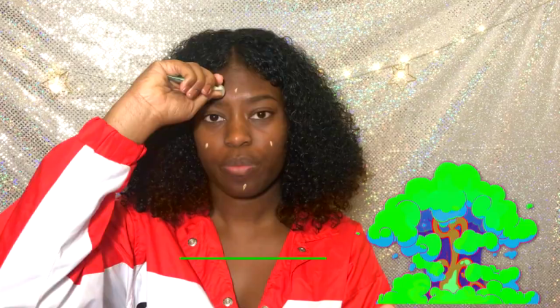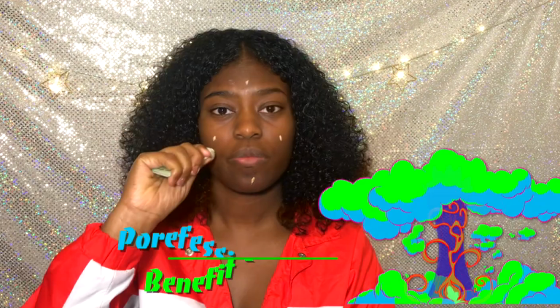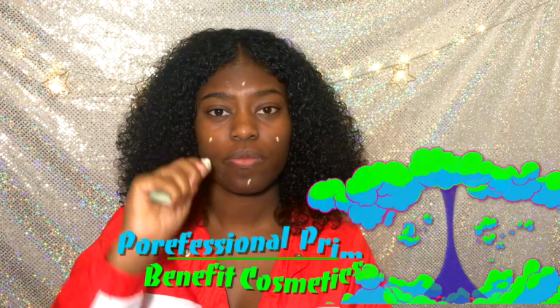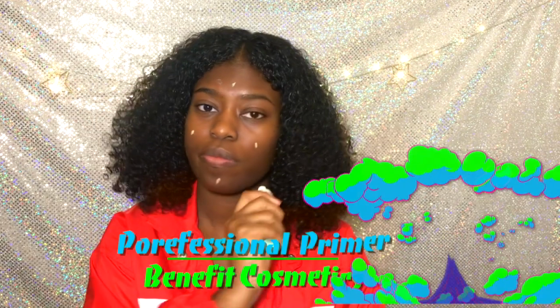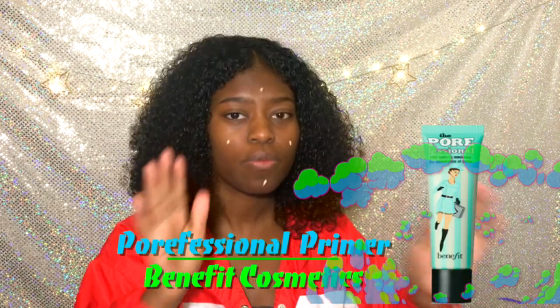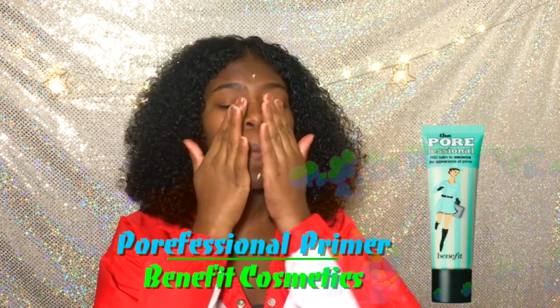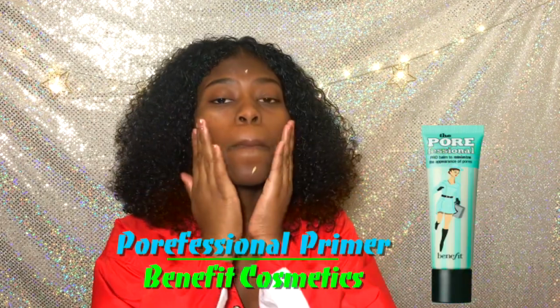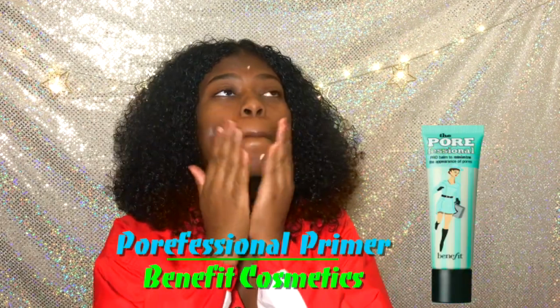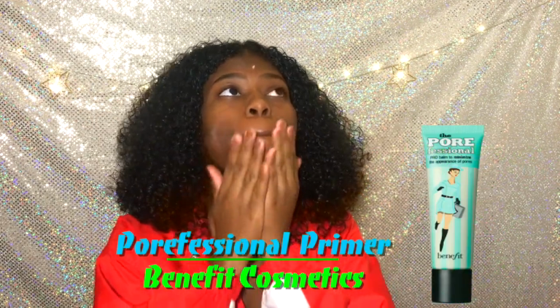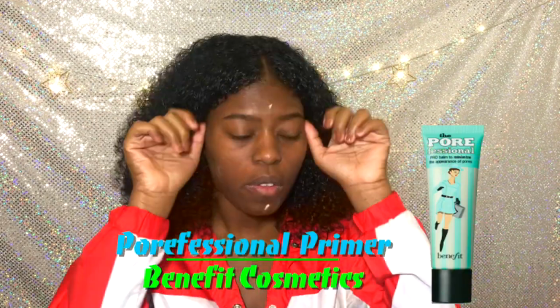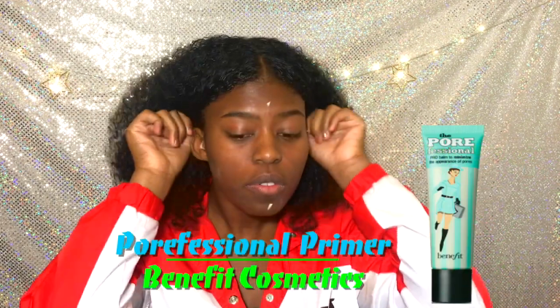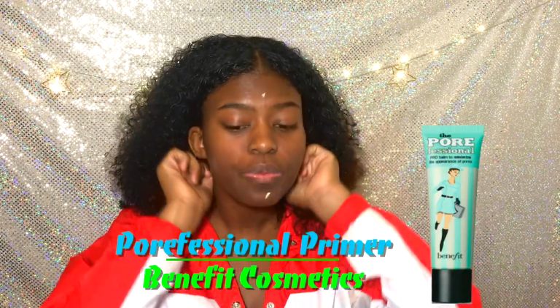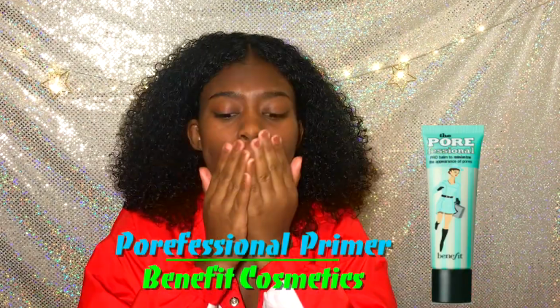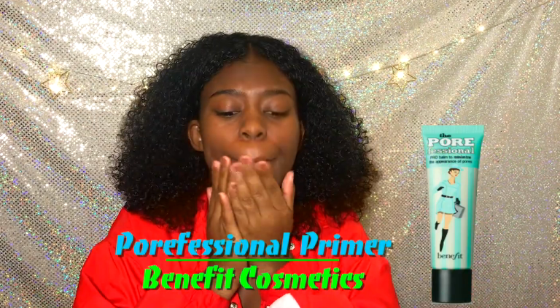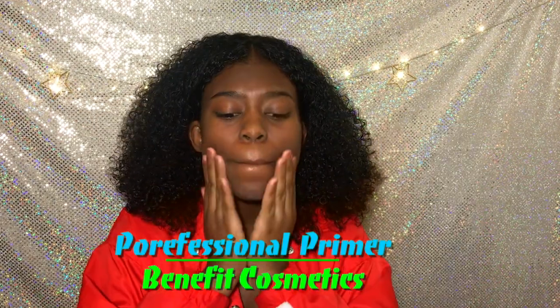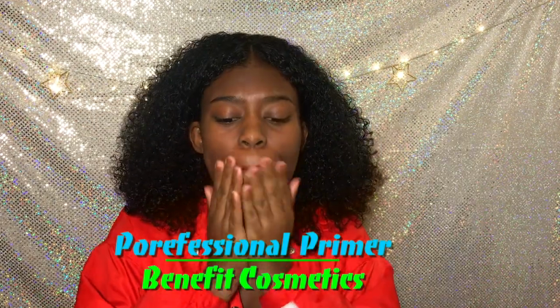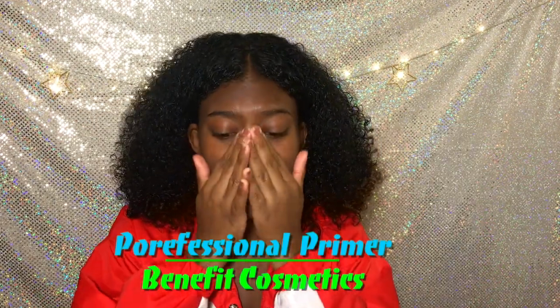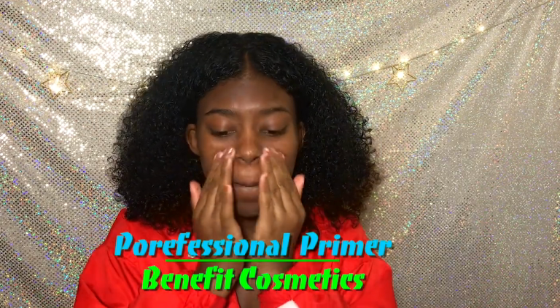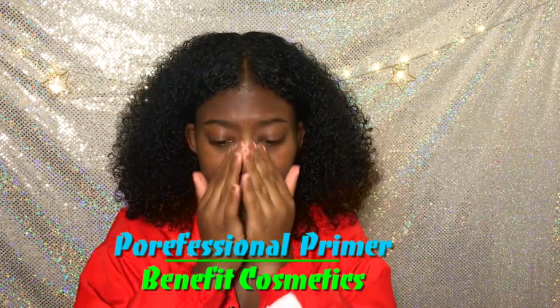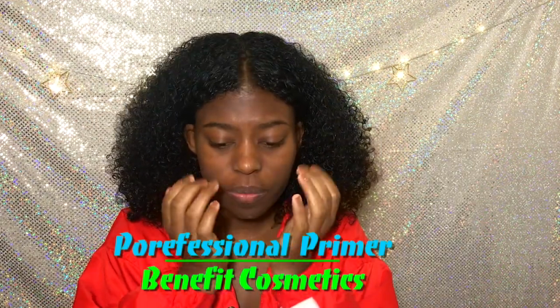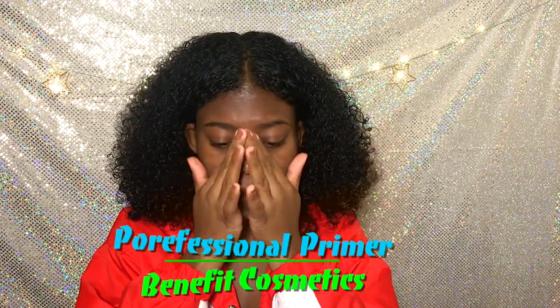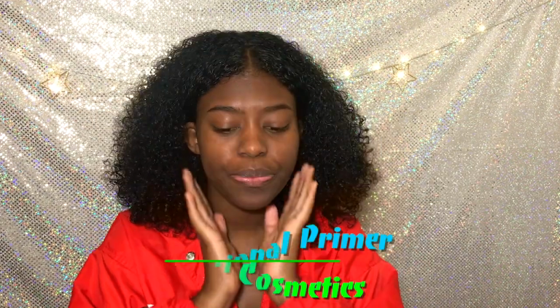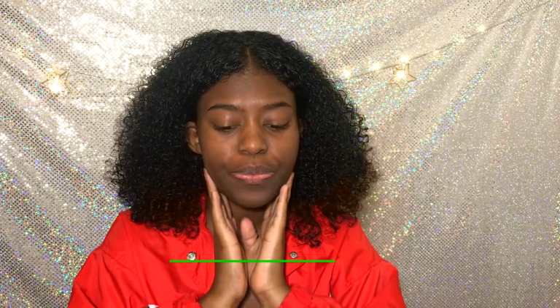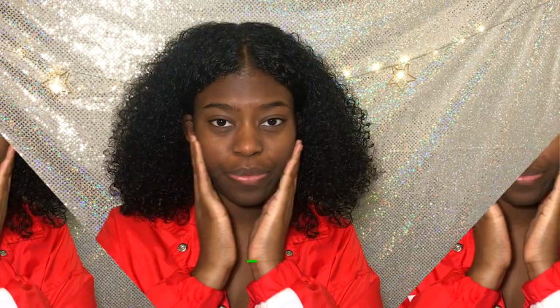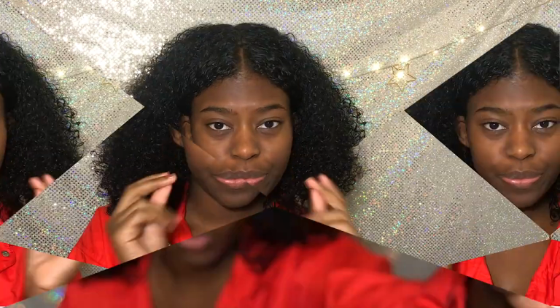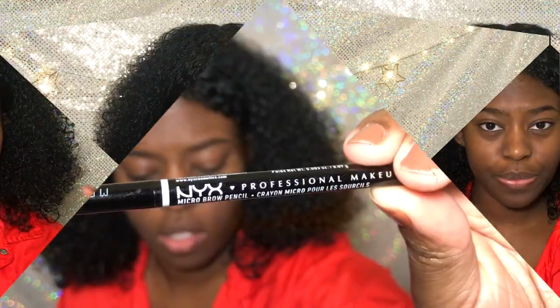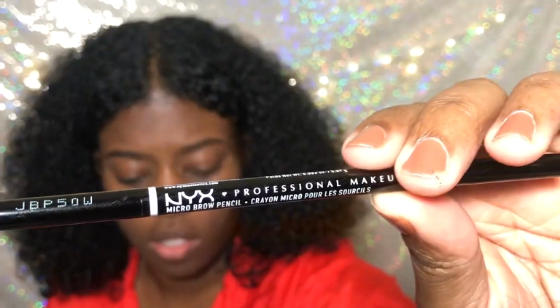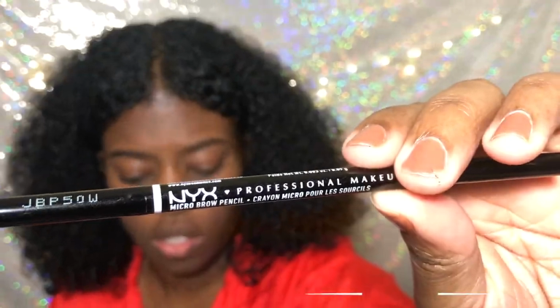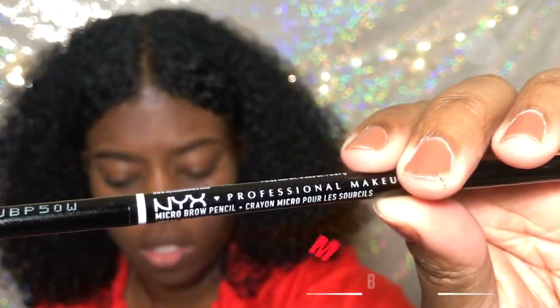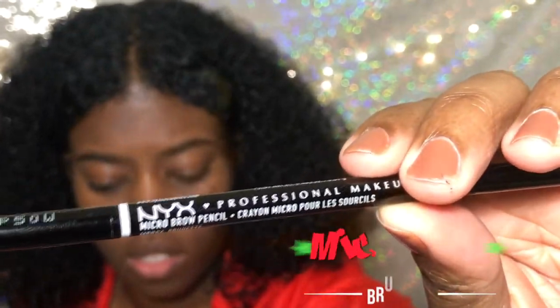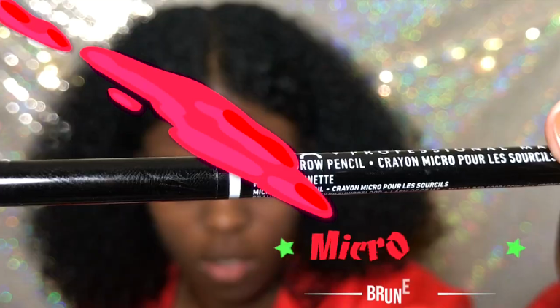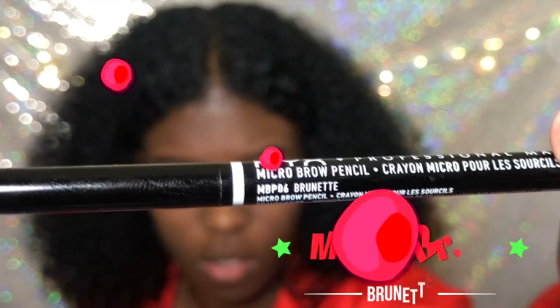So the first thing we're gonna do is prime your face with the Professional Primer from Benefit Cosmetics. You wanna get your face super moisturized.